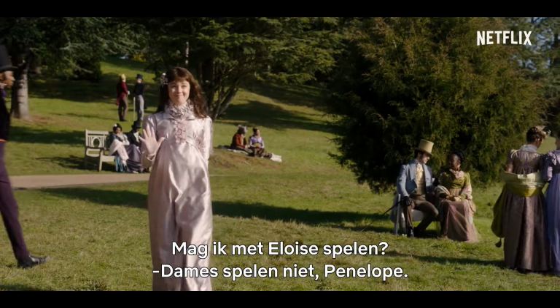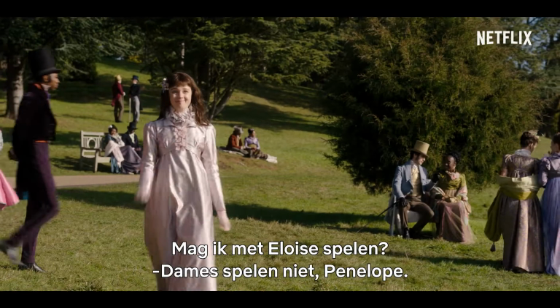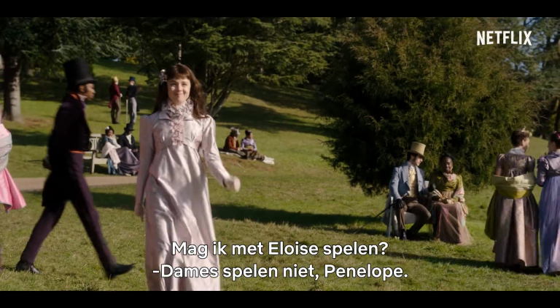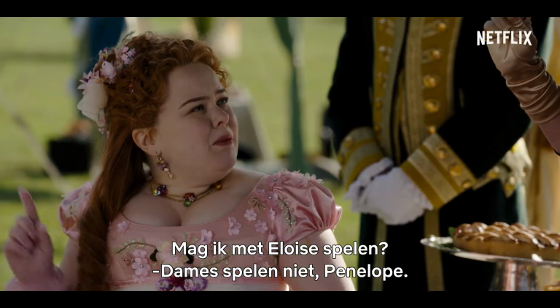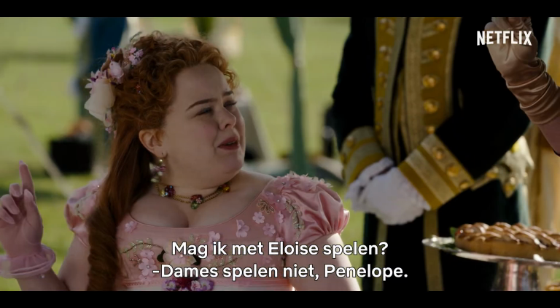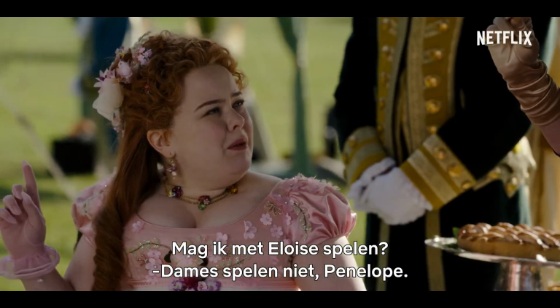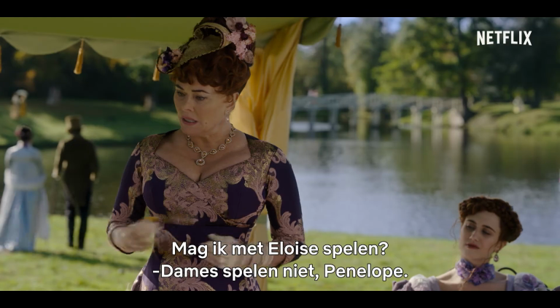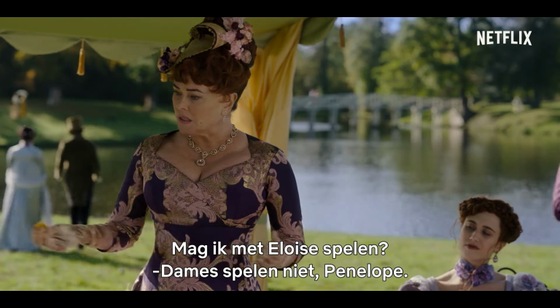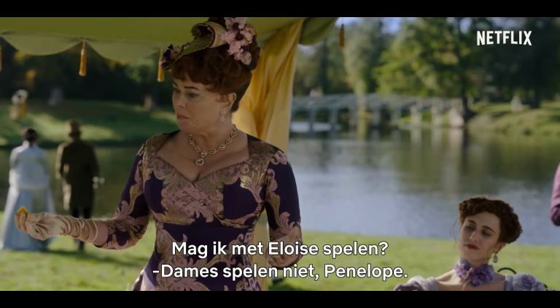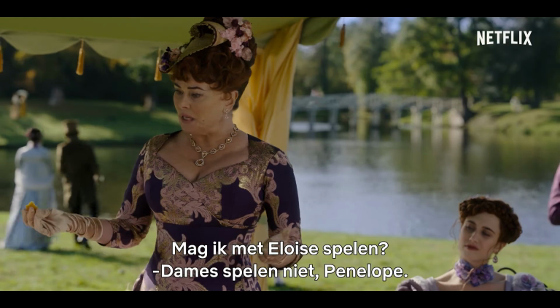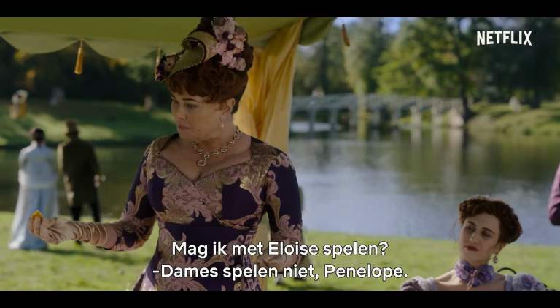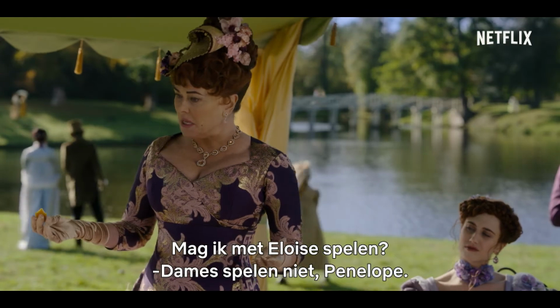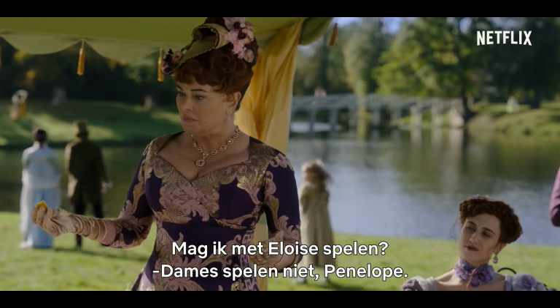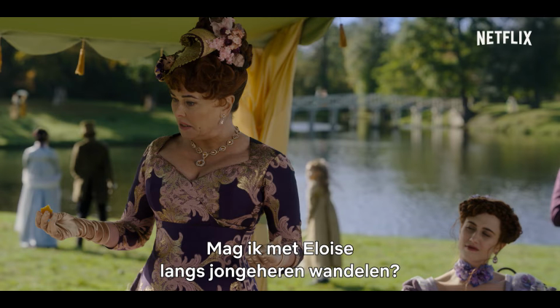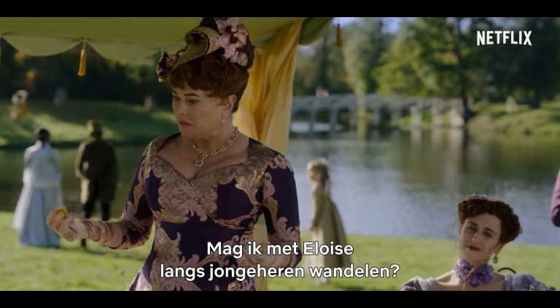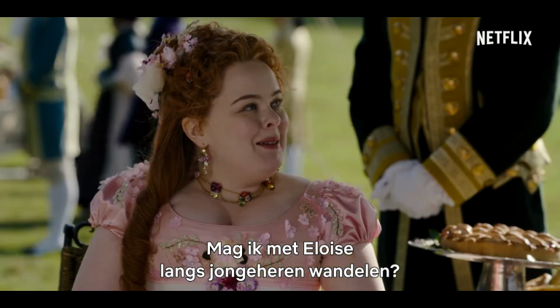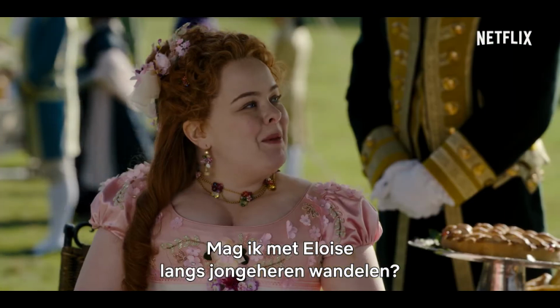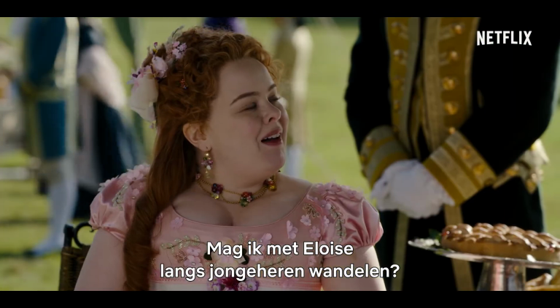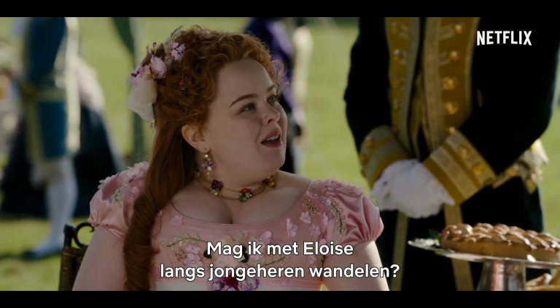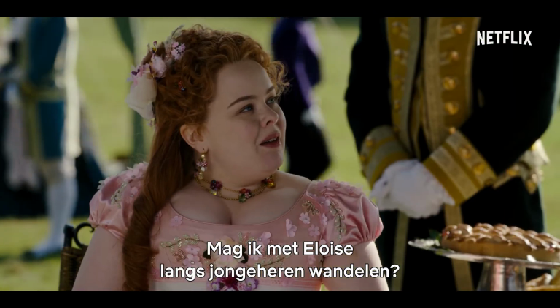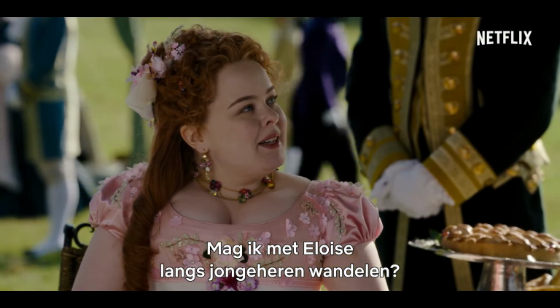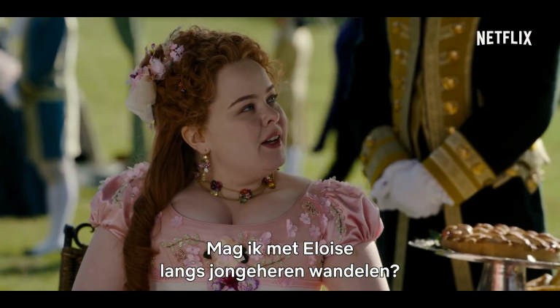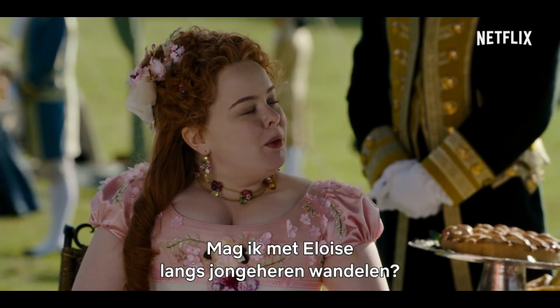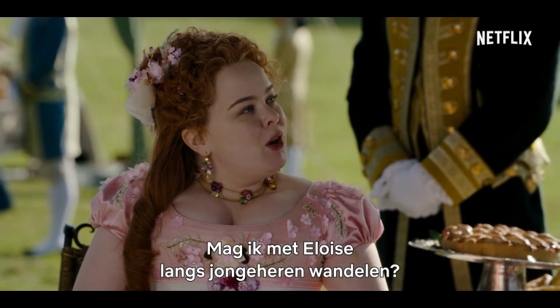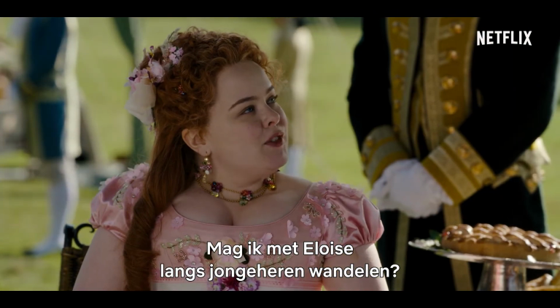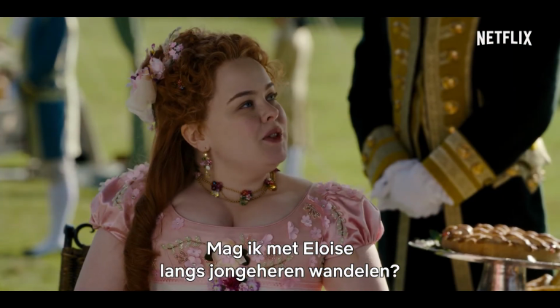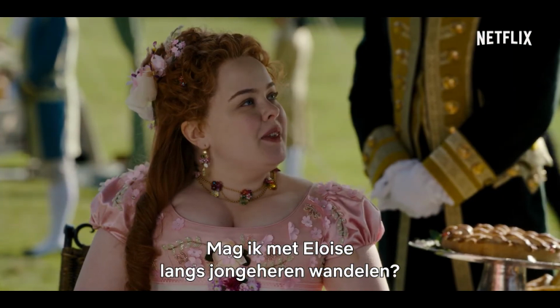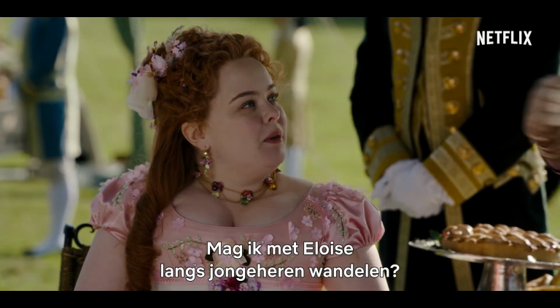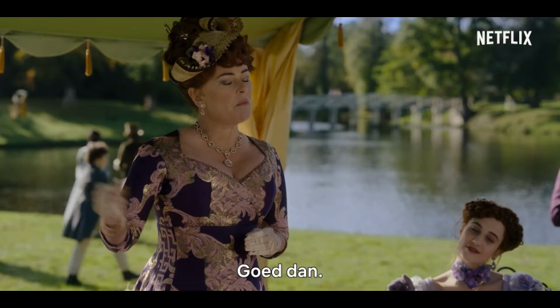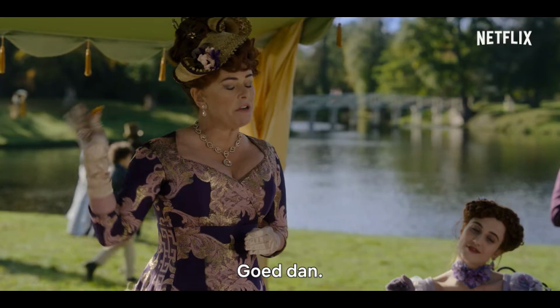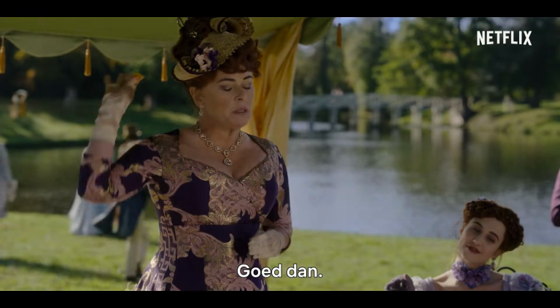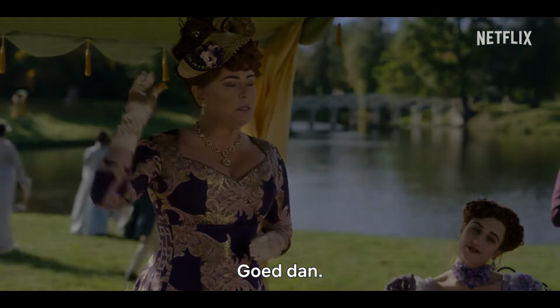Mama, might I go play with Eloise? A lady does not play, Penelope. Forgive me, Mama. Might I go promenade for suitors with Eloise? Very well then.